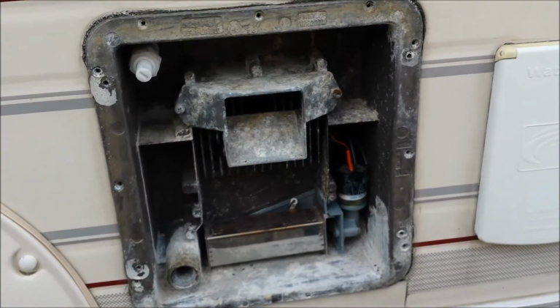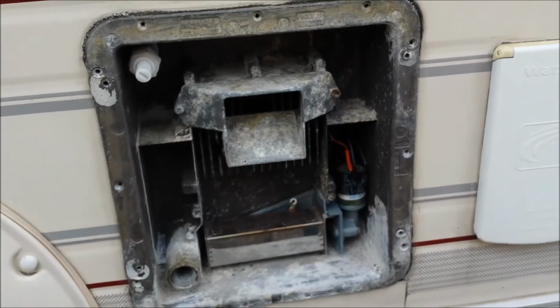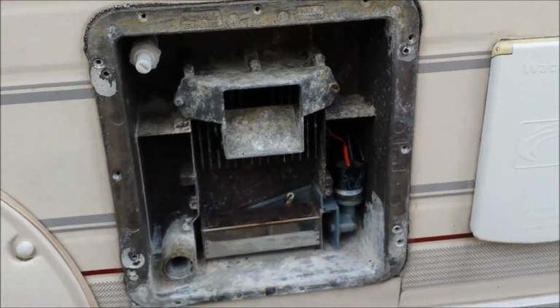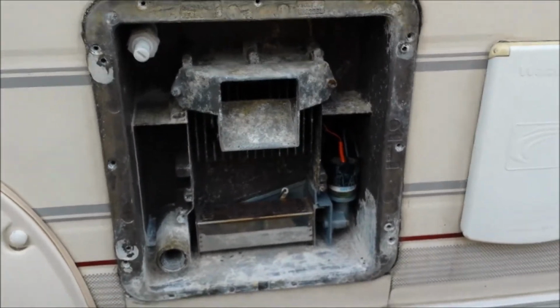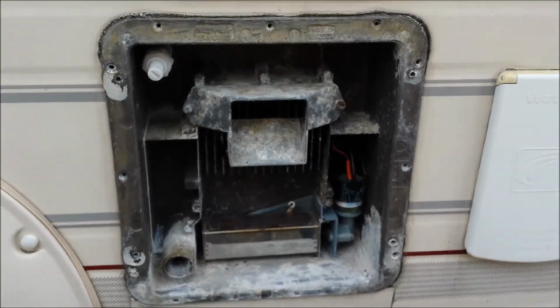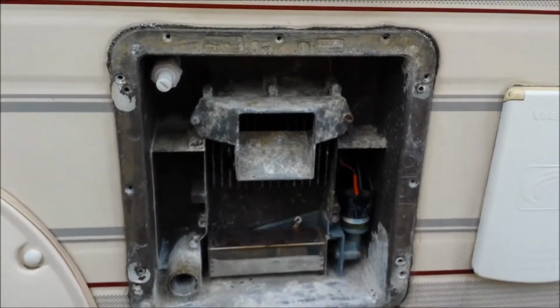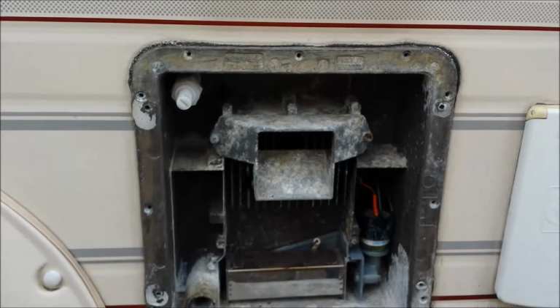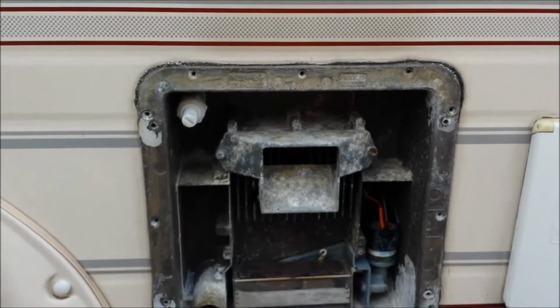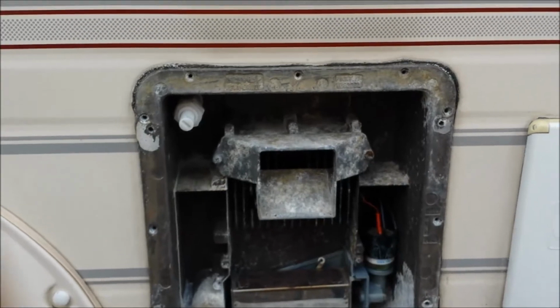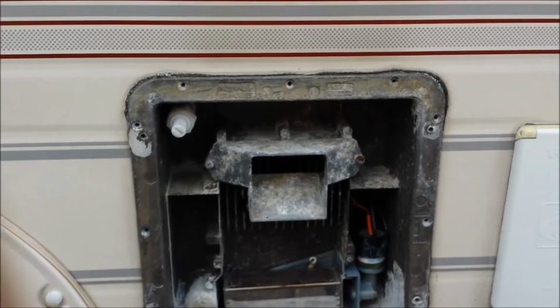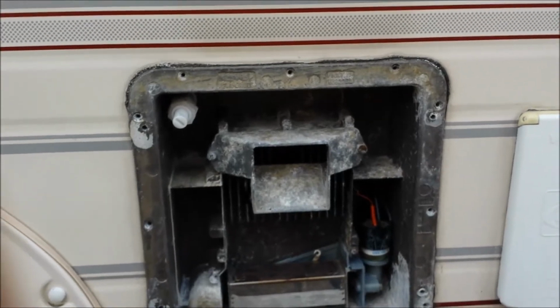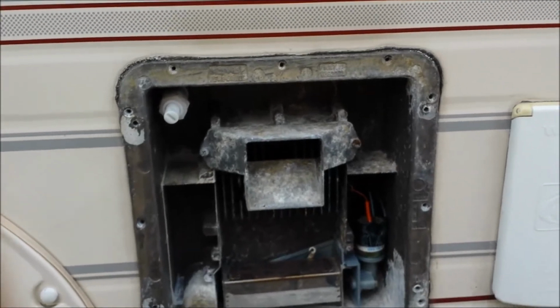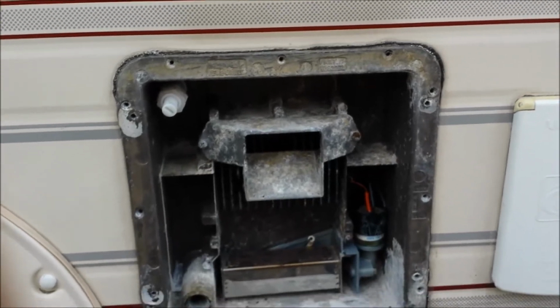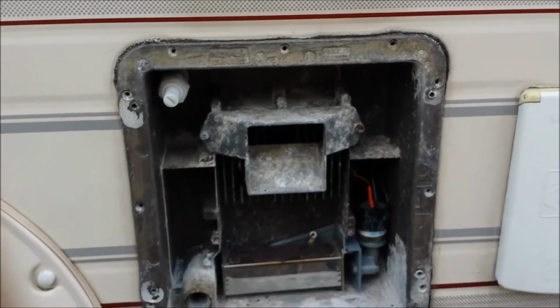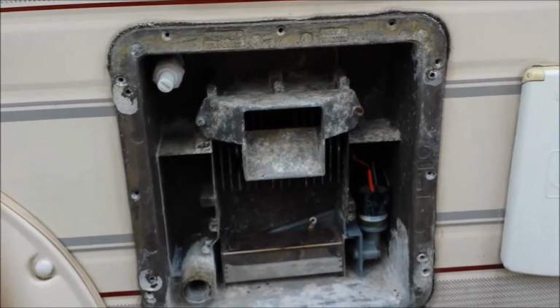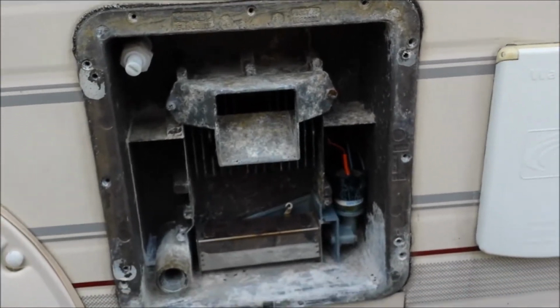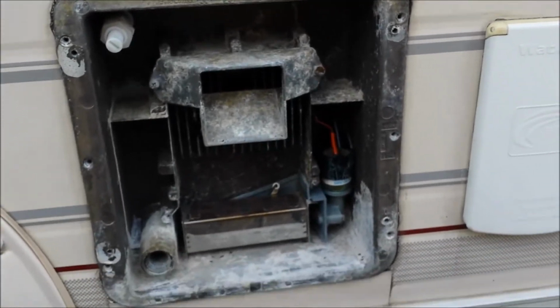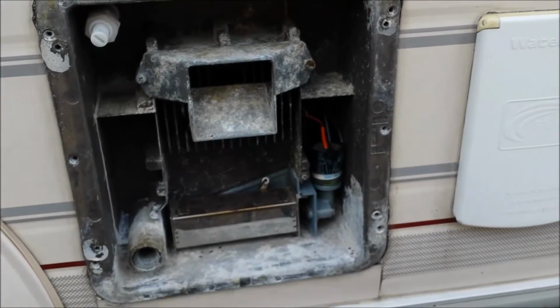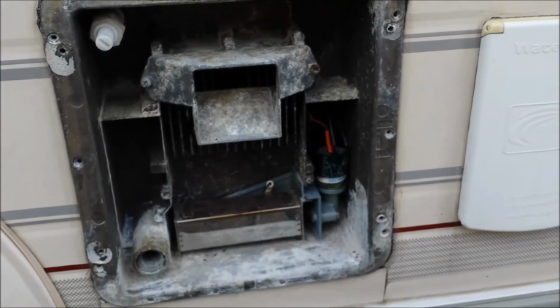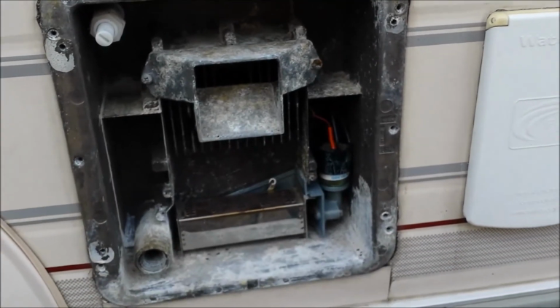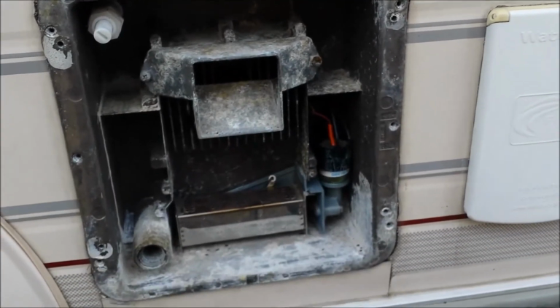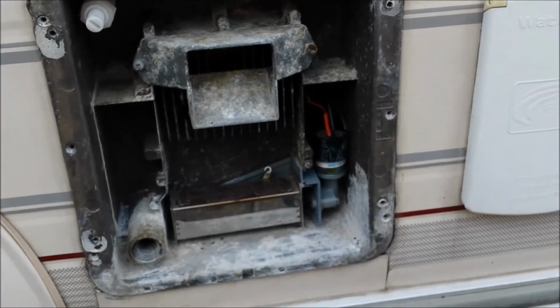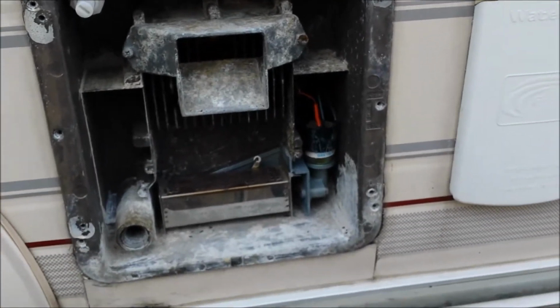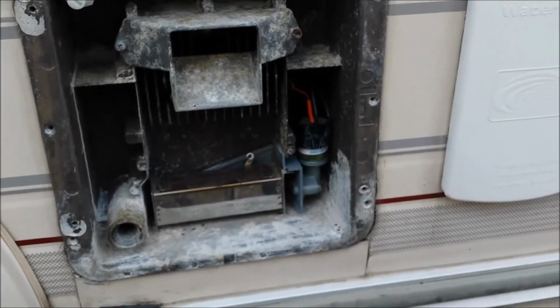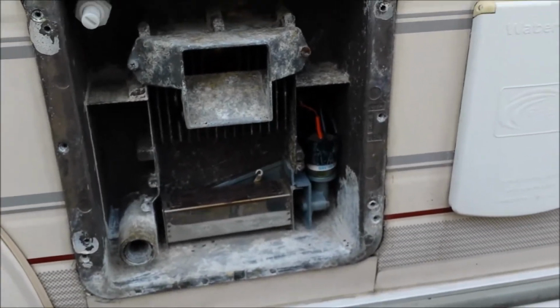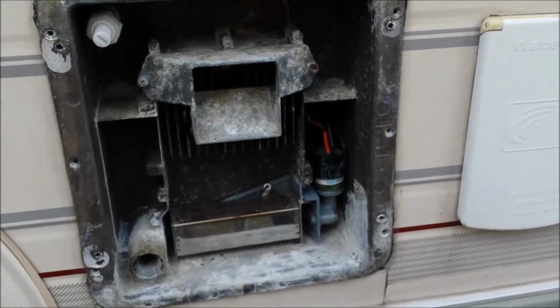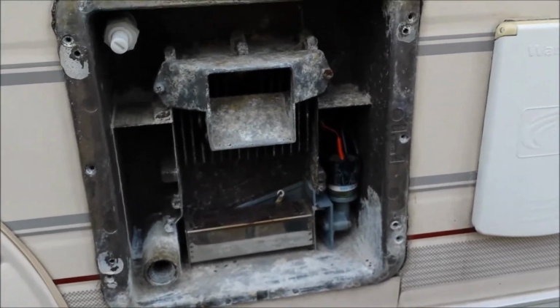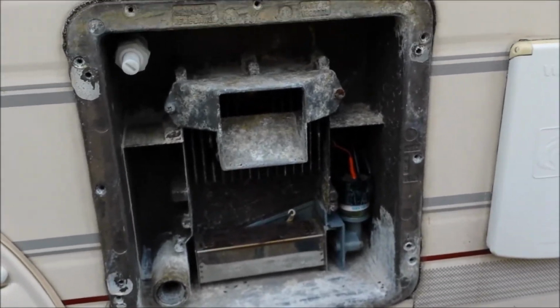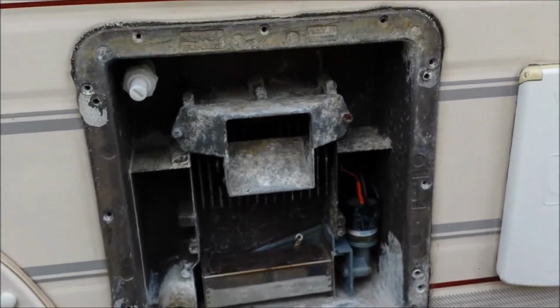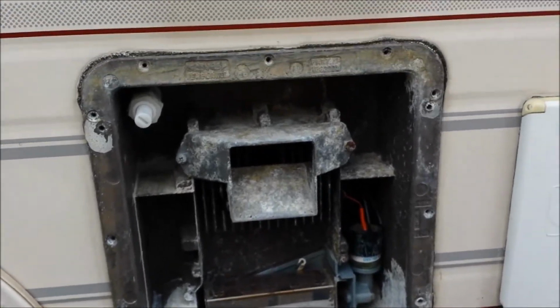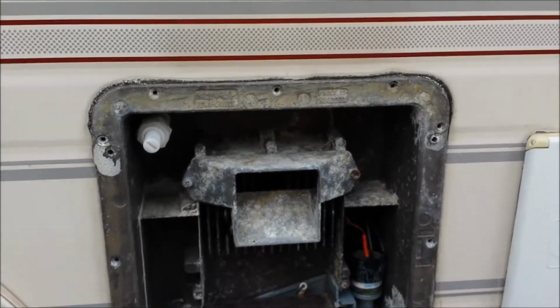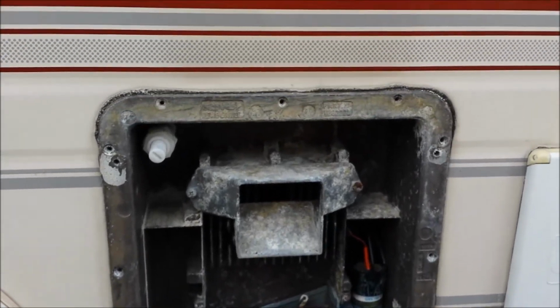Okay, we've got the front cover off, which is self-explanatory really. Four little screws just come off and then it leaves you this.